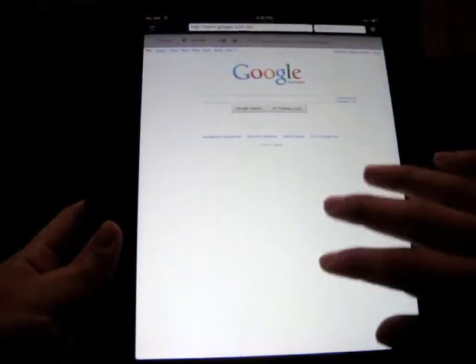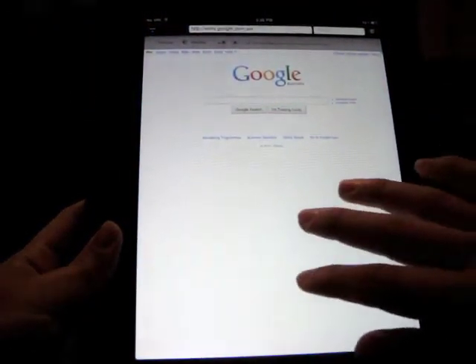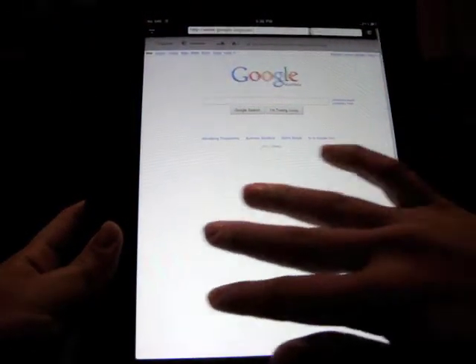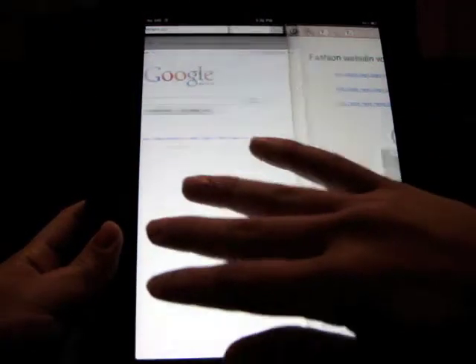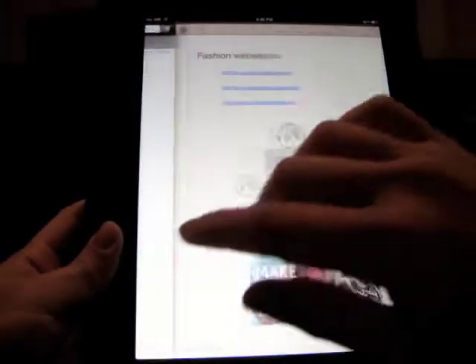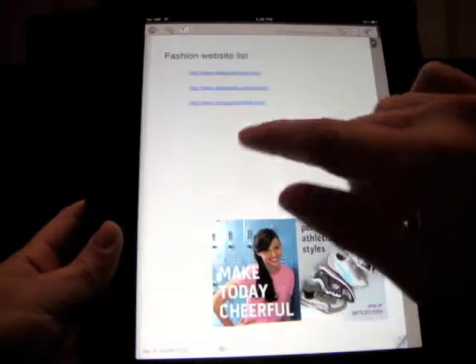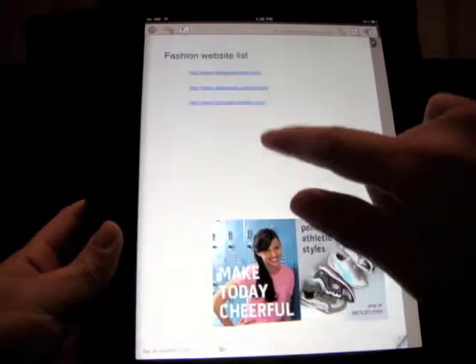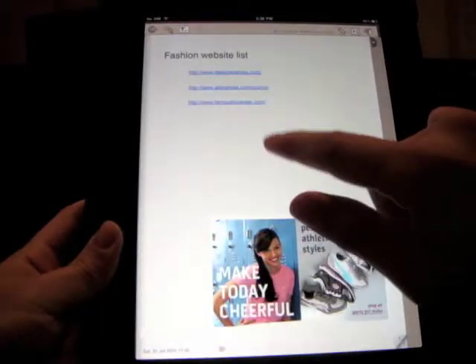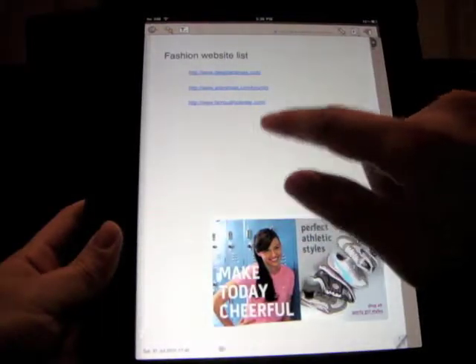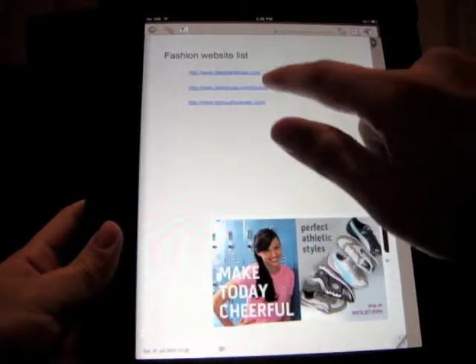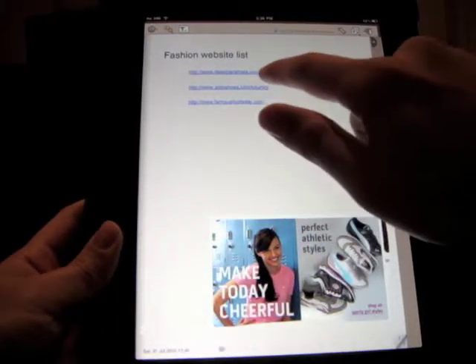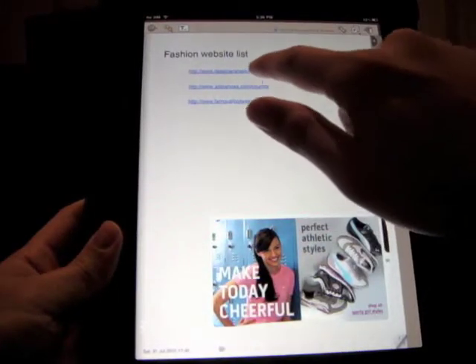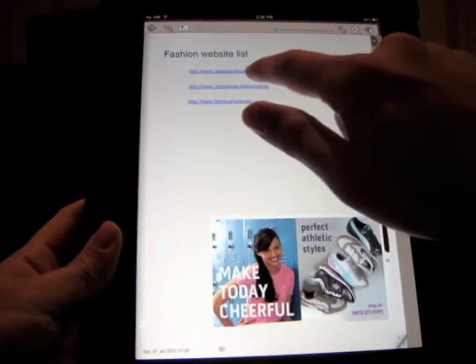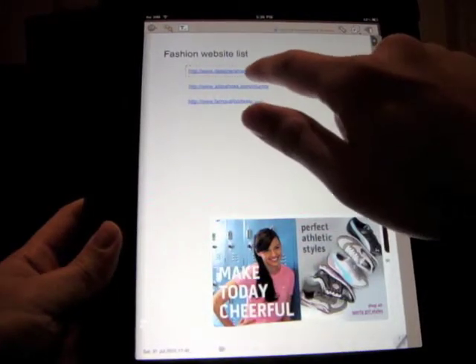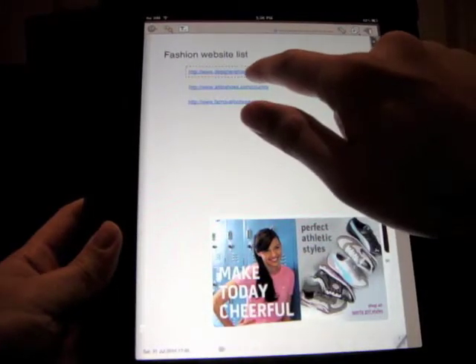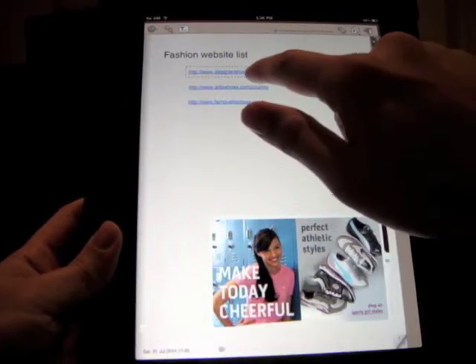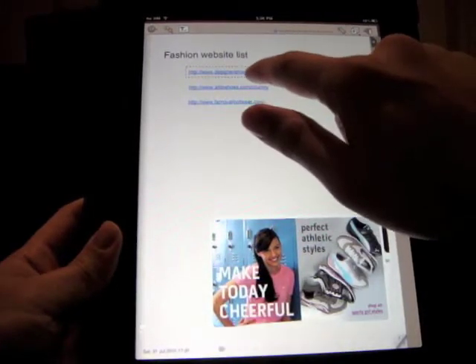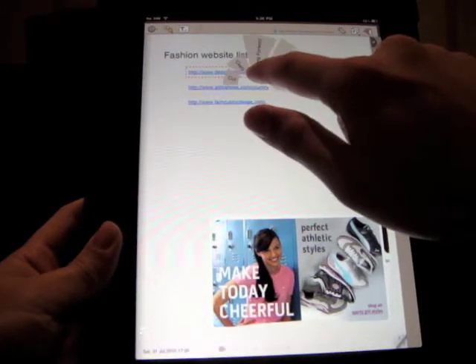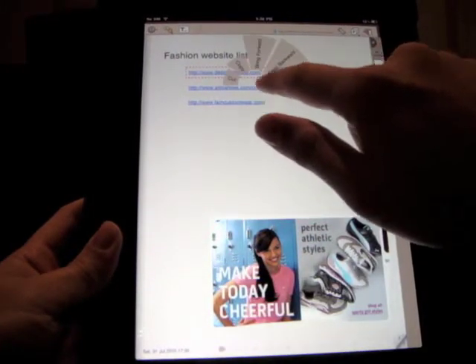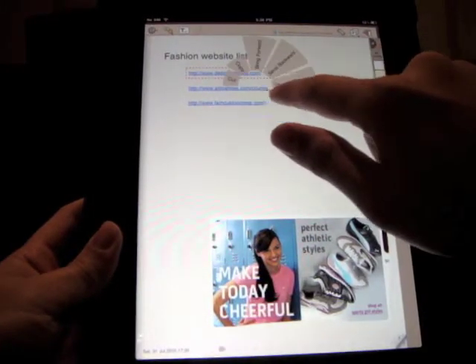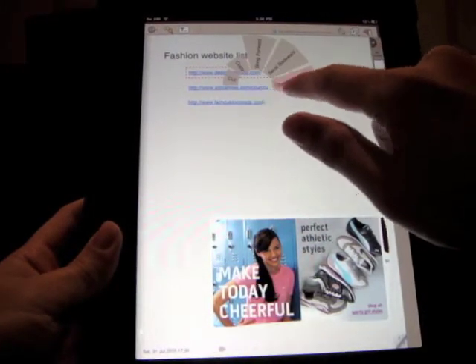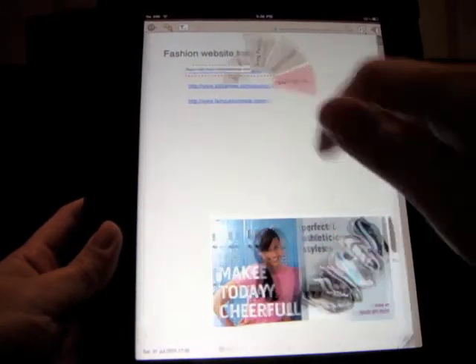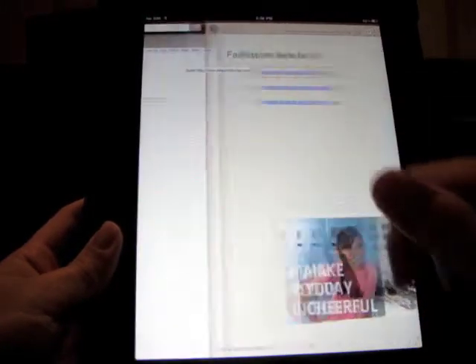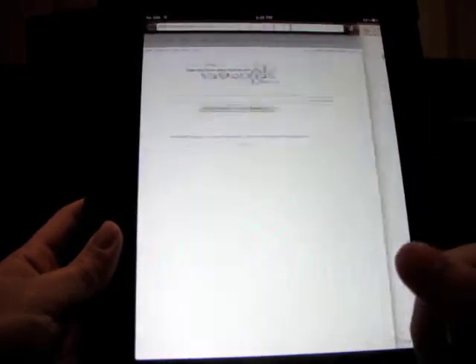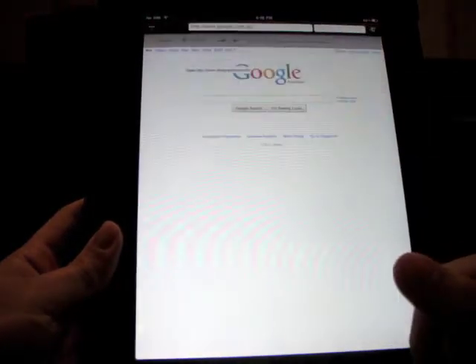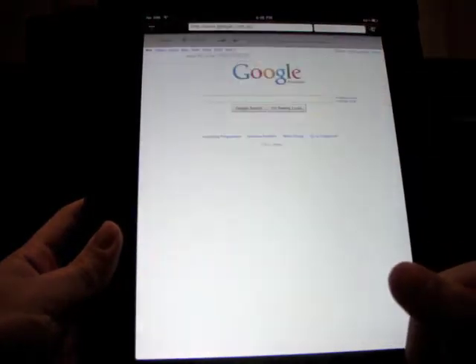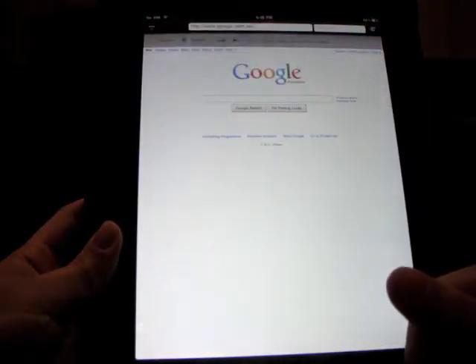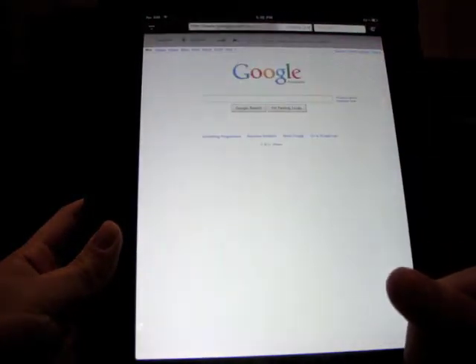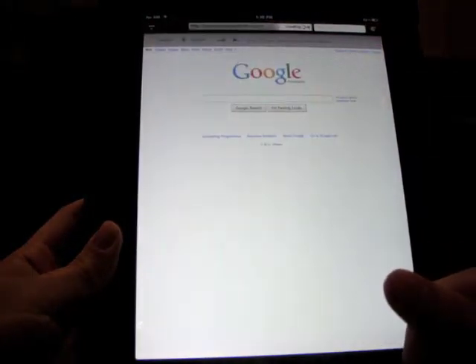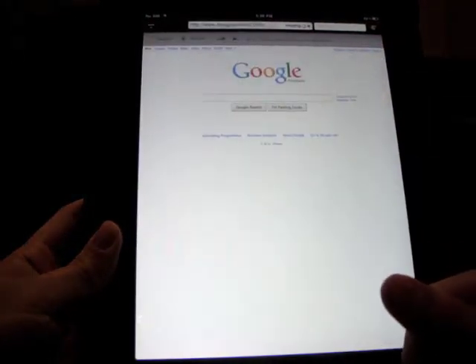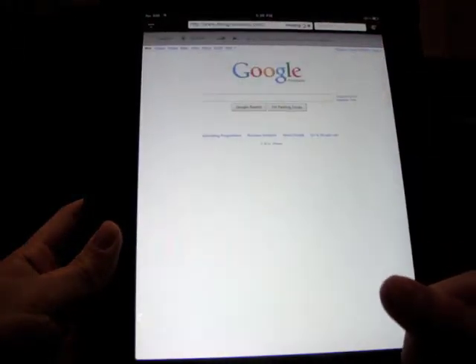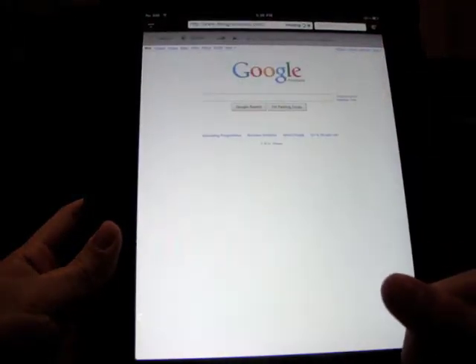This is the notepad. I tap and hold on this web link and choose open to launch the website.